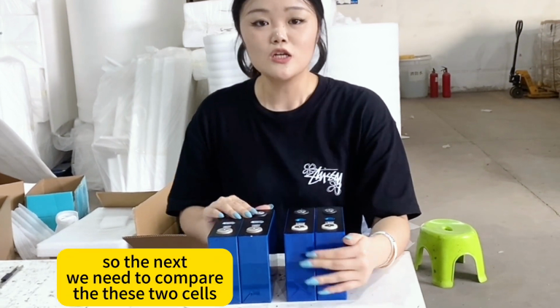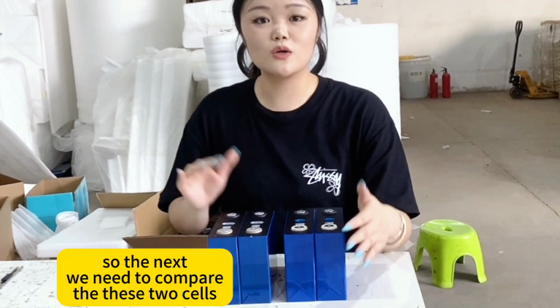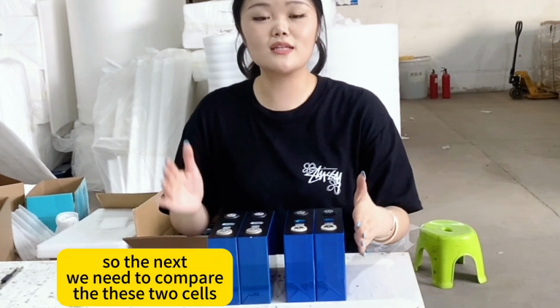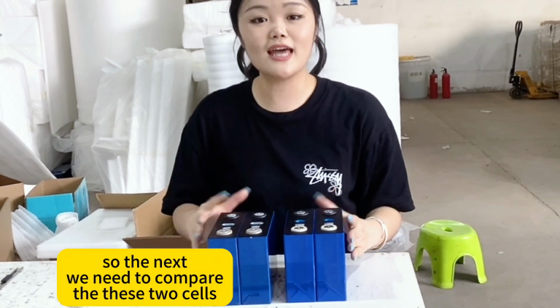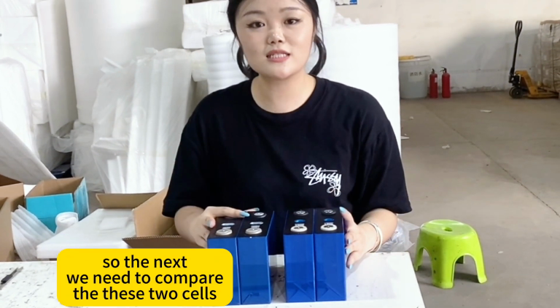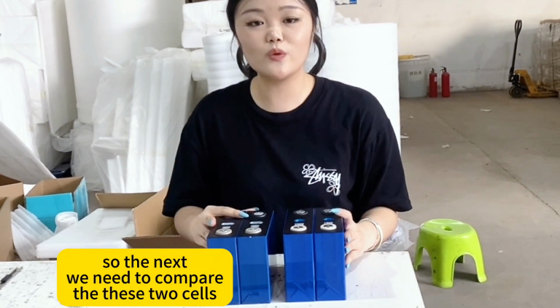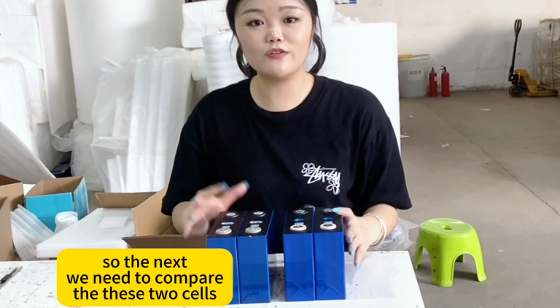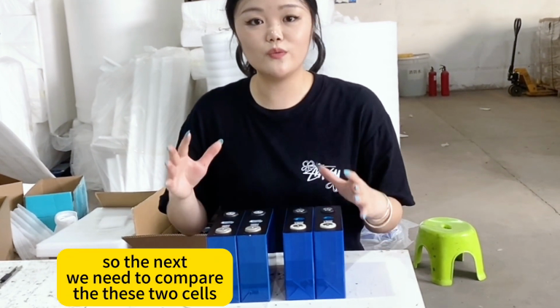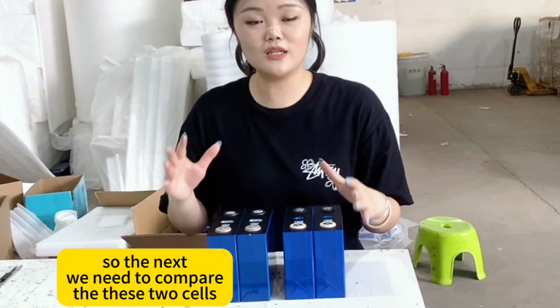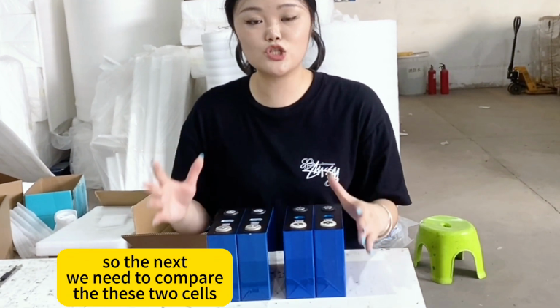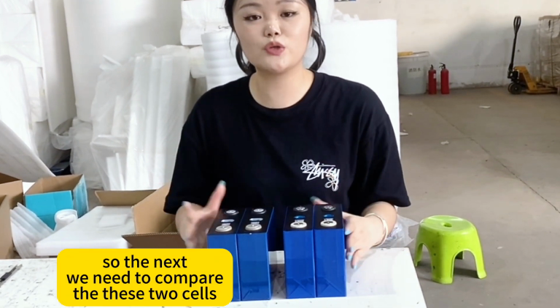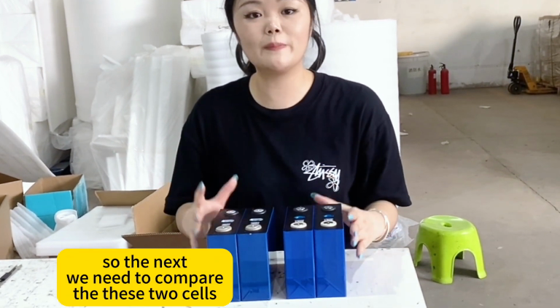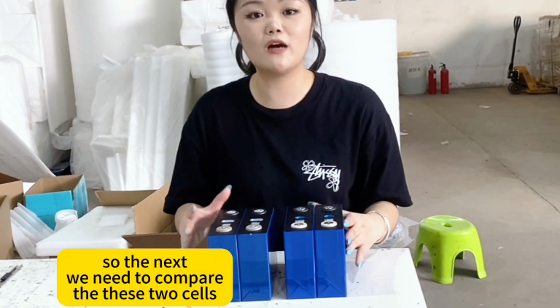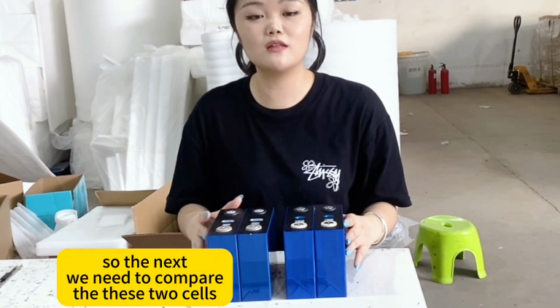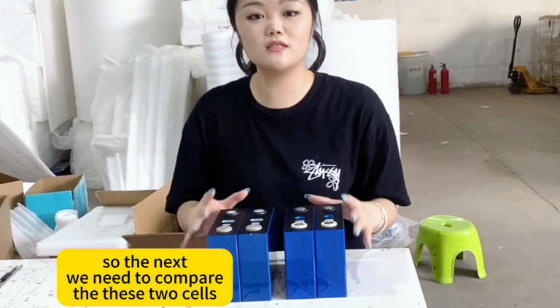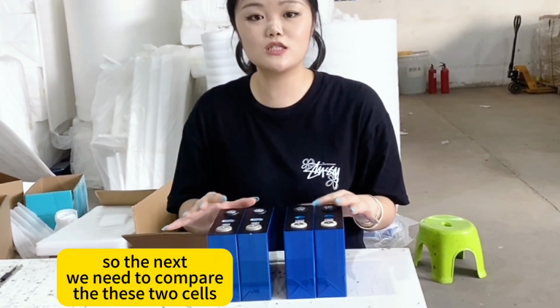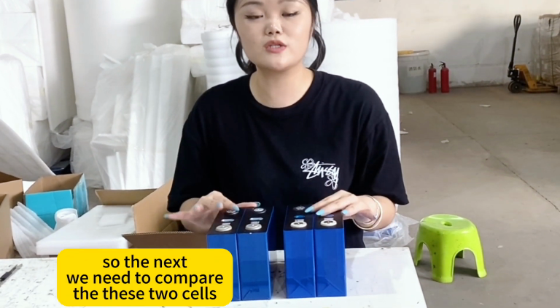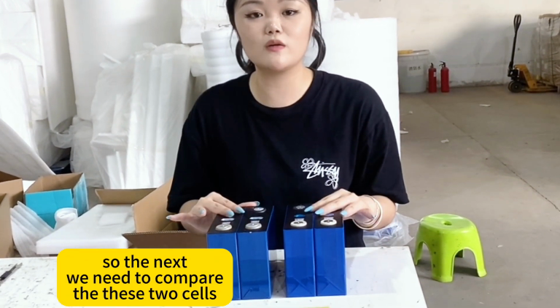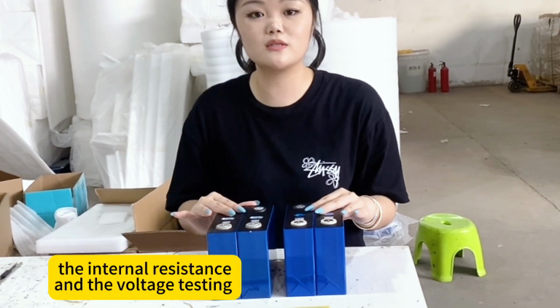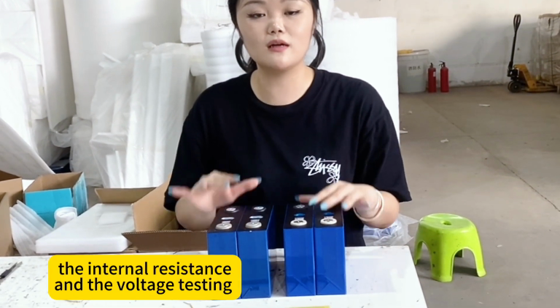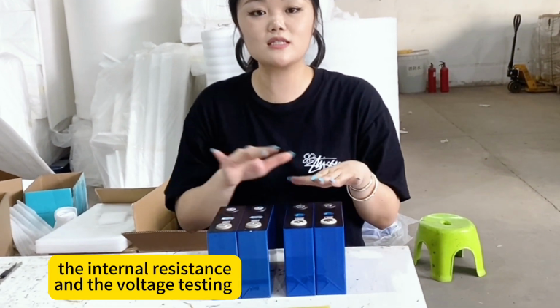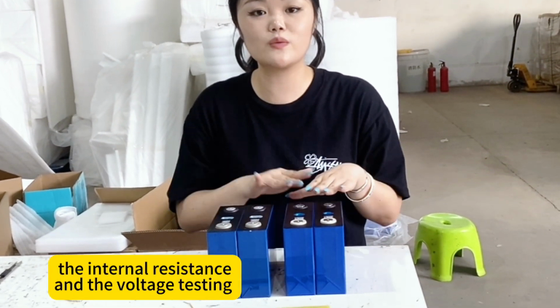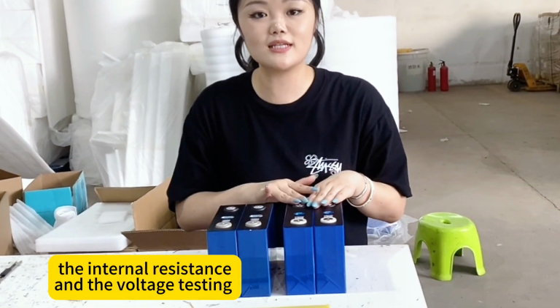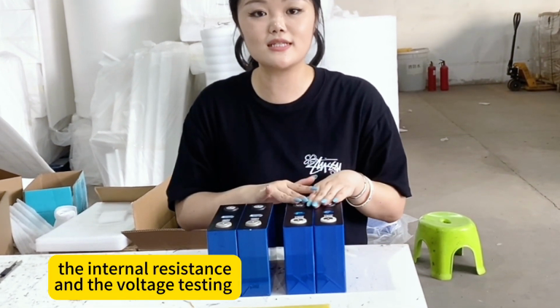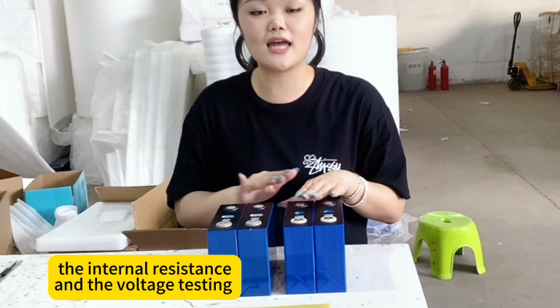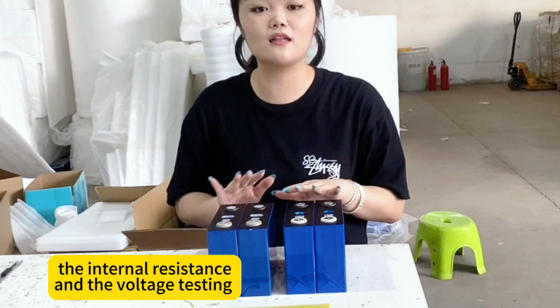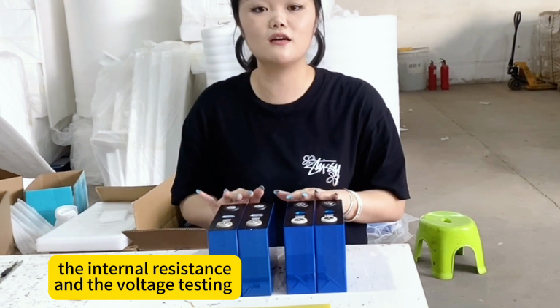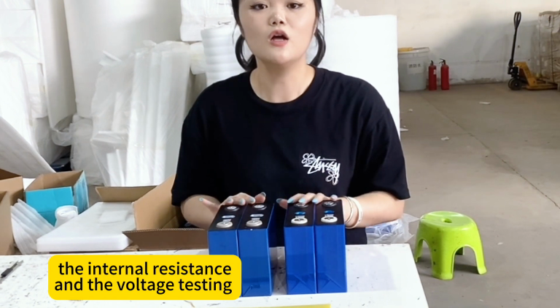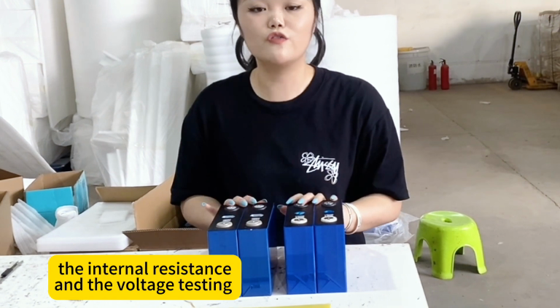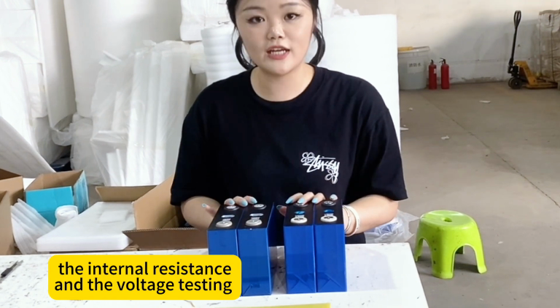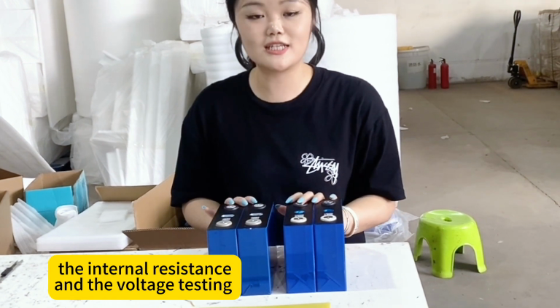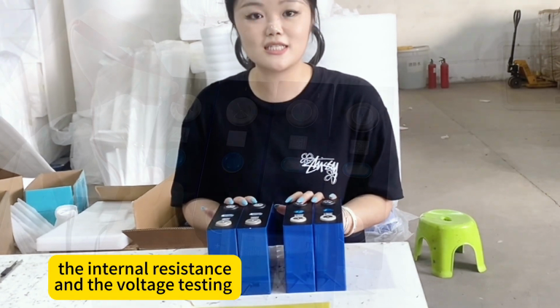So next, we need to compare these two cells on the internal resistance and the voltage casting.